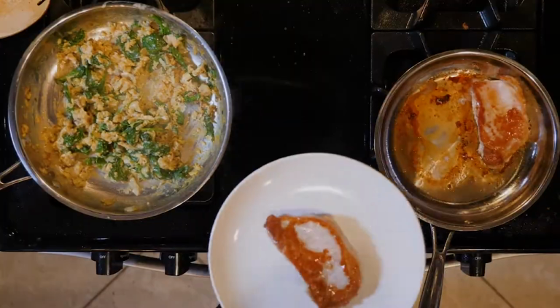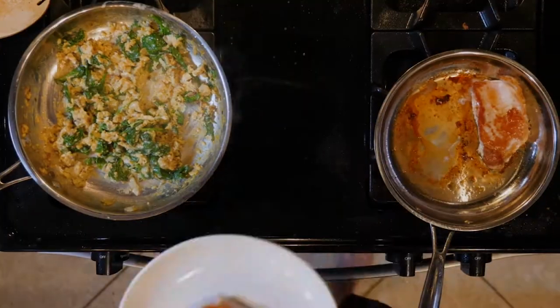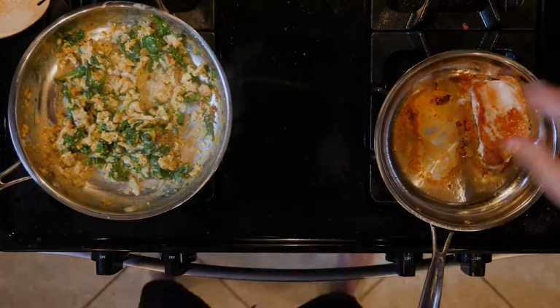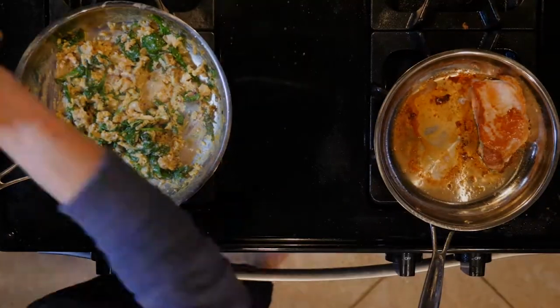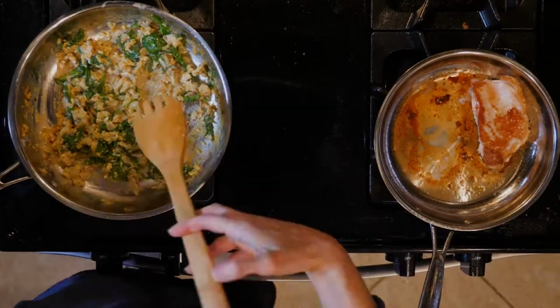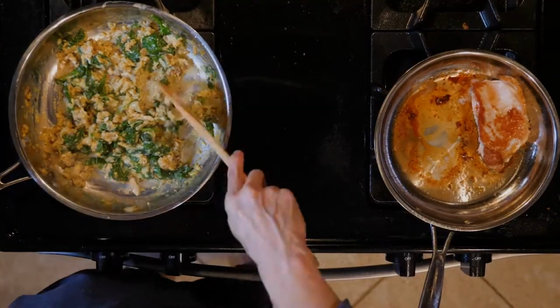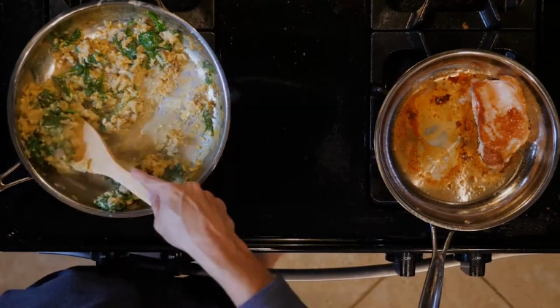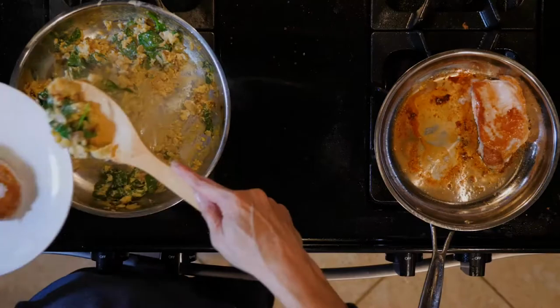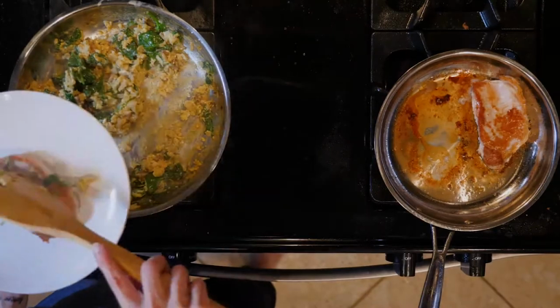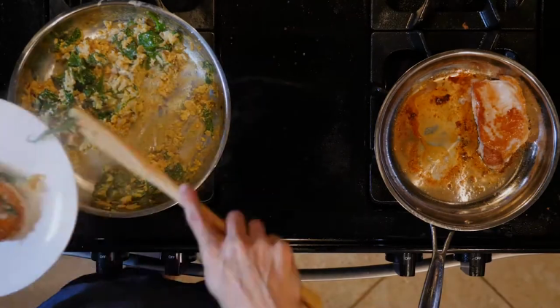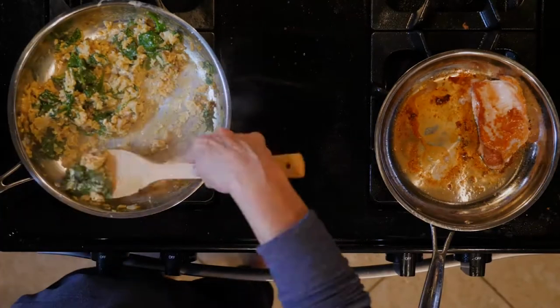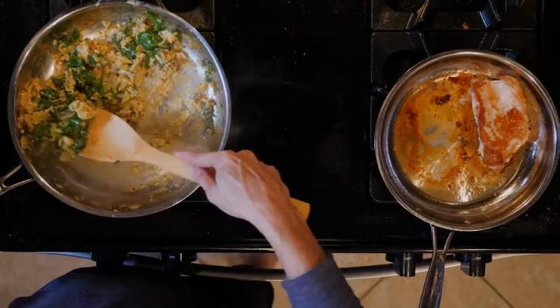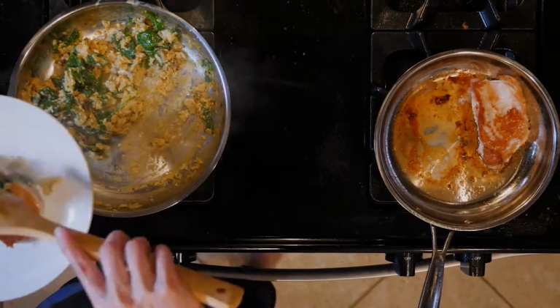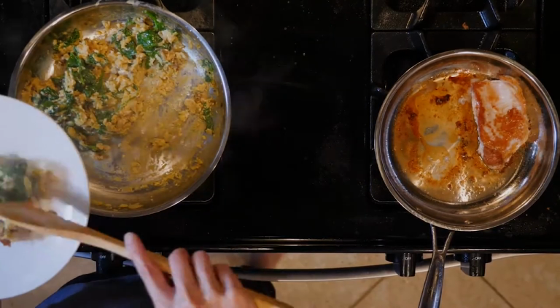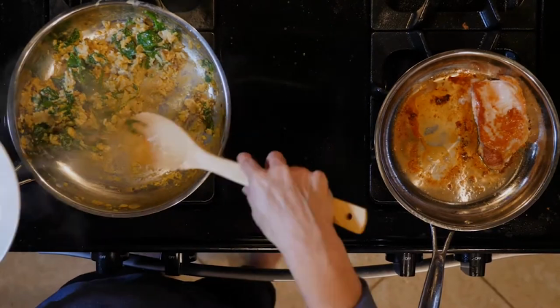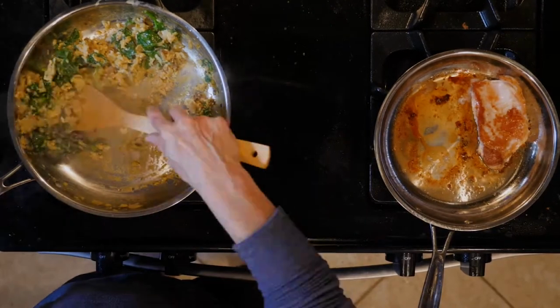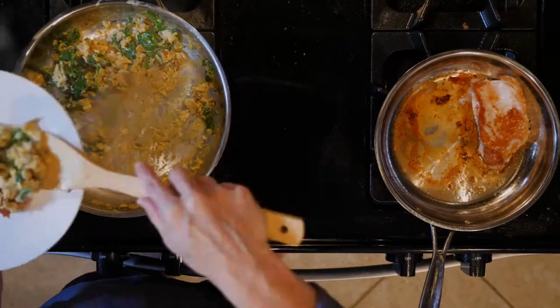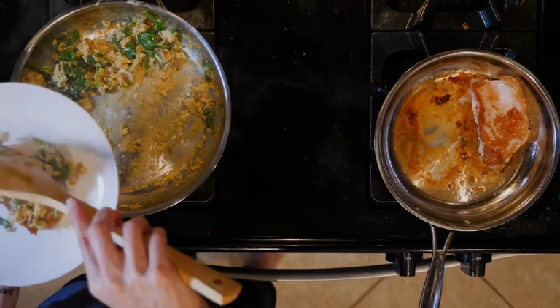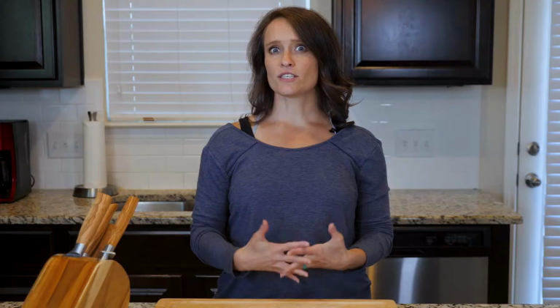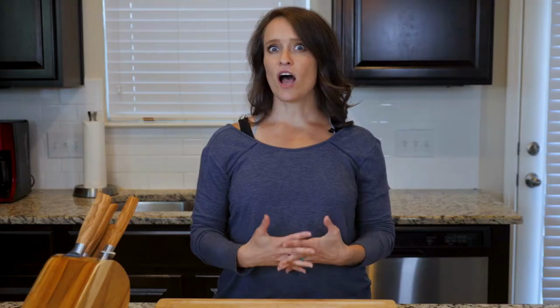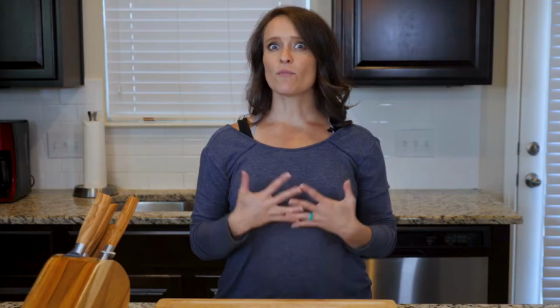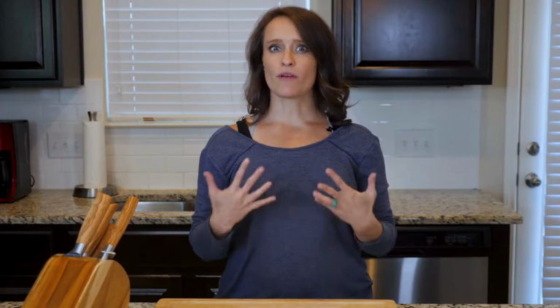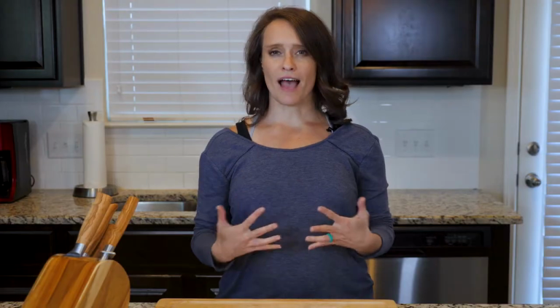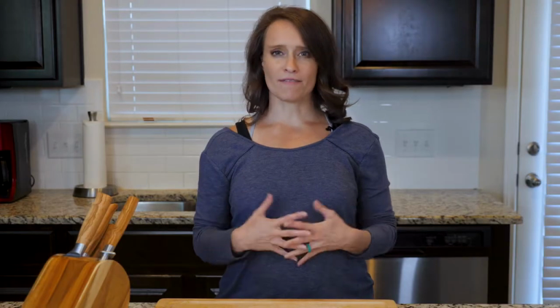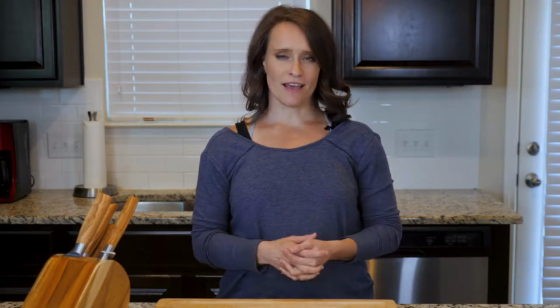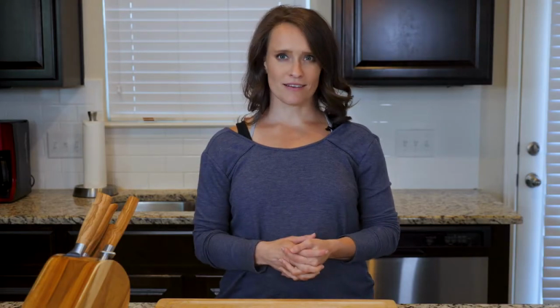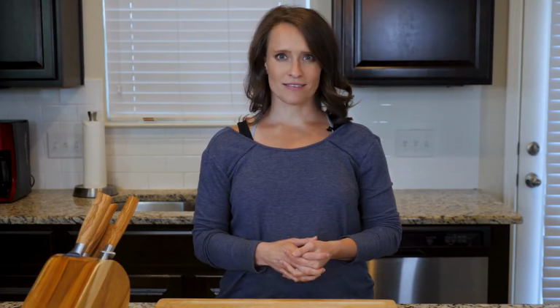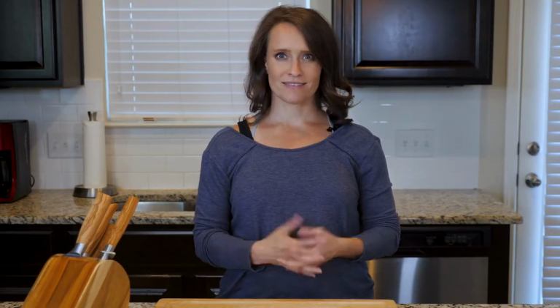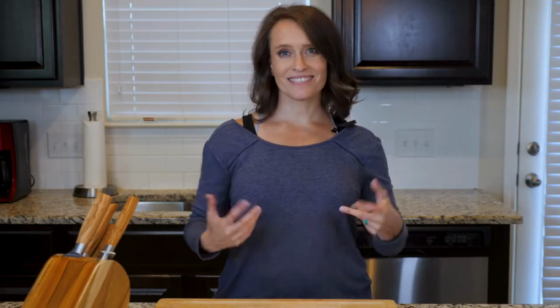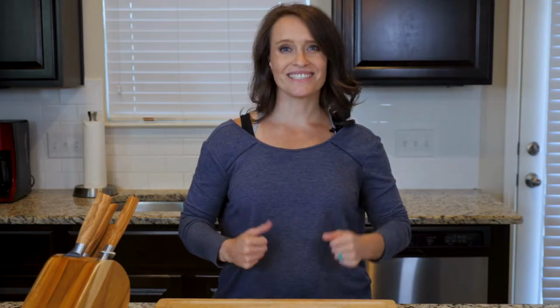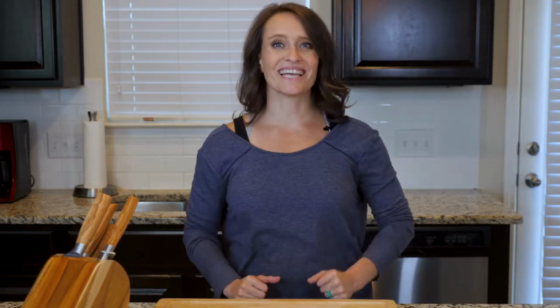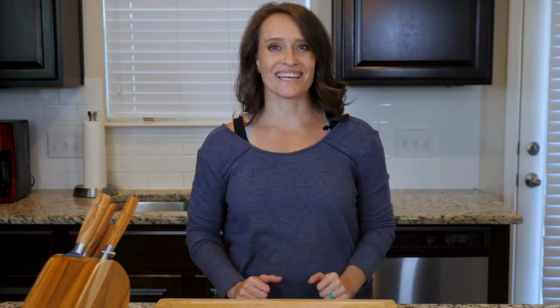Place a piece of ham on a plate and top with half the eggs. Dig in.